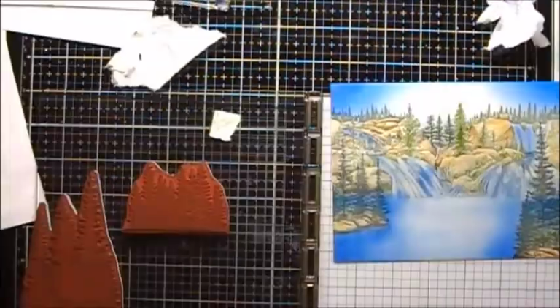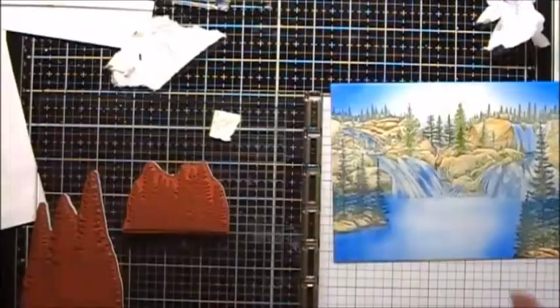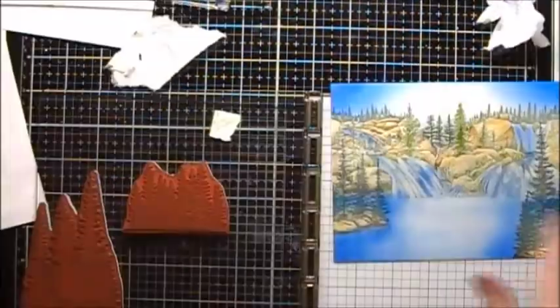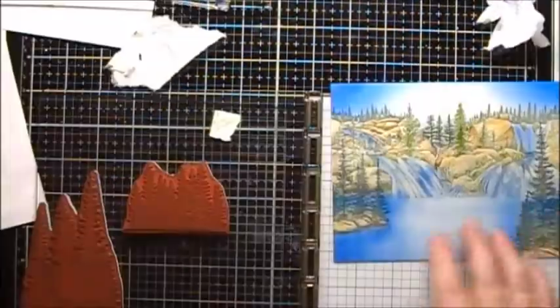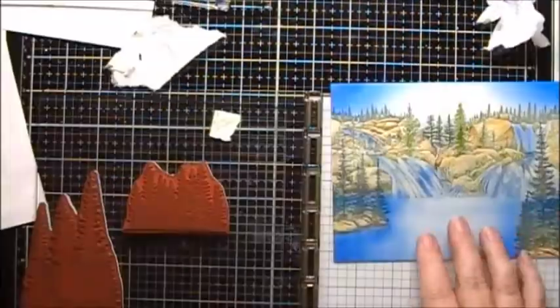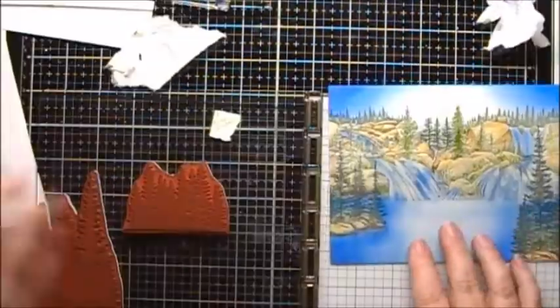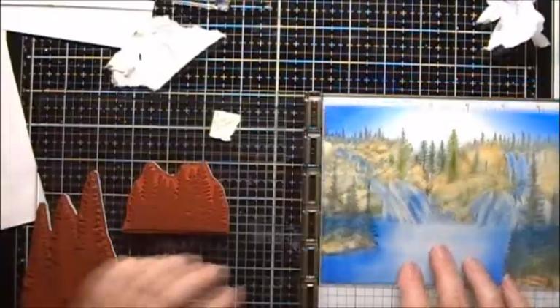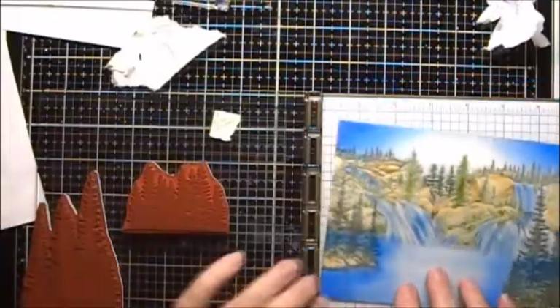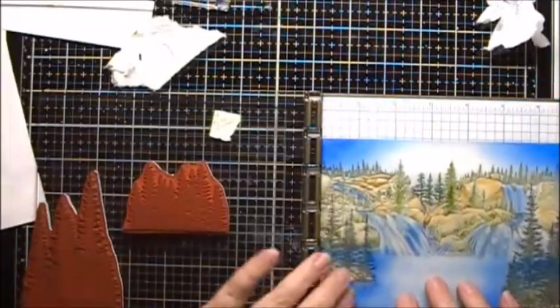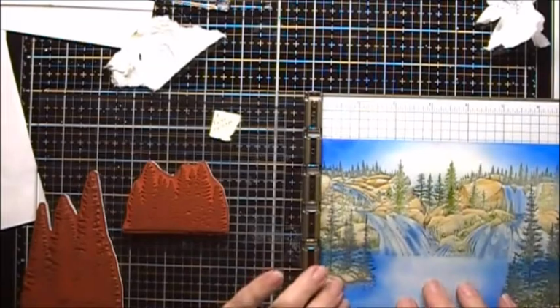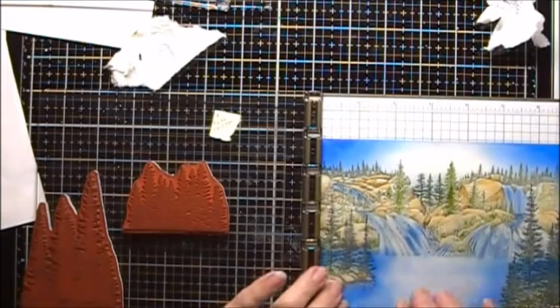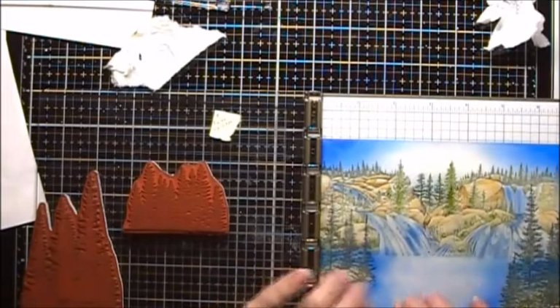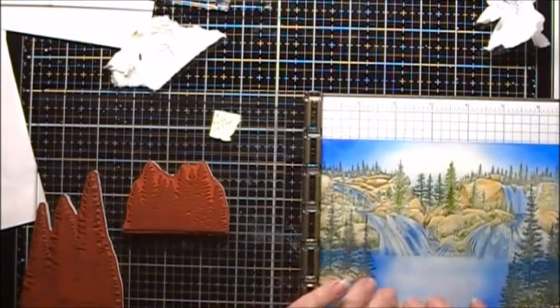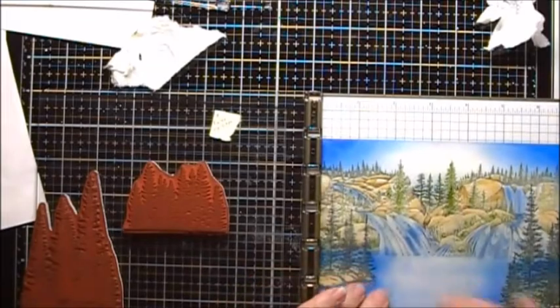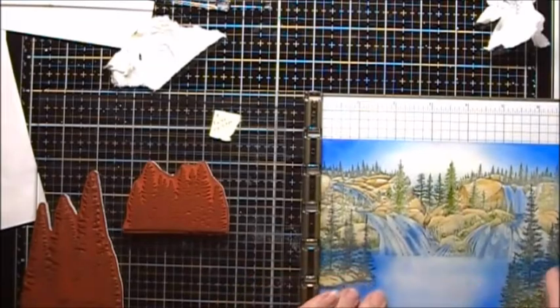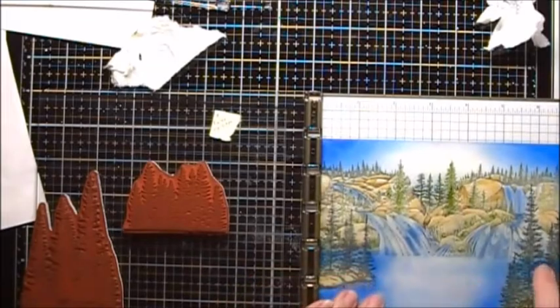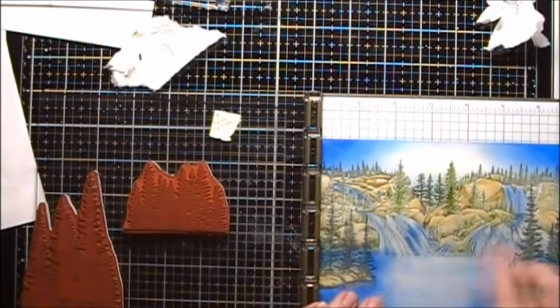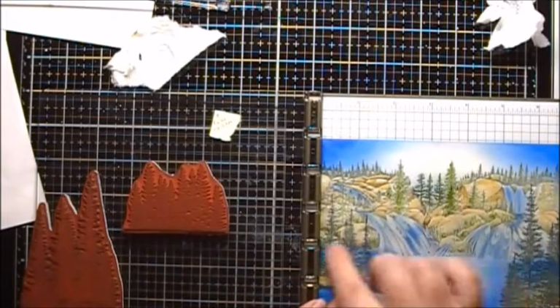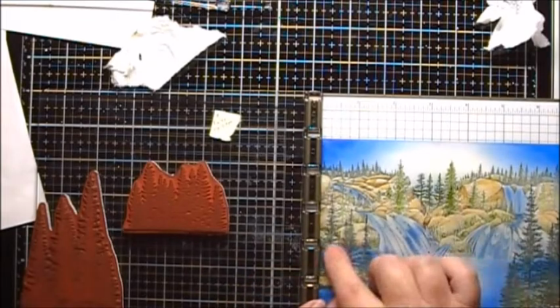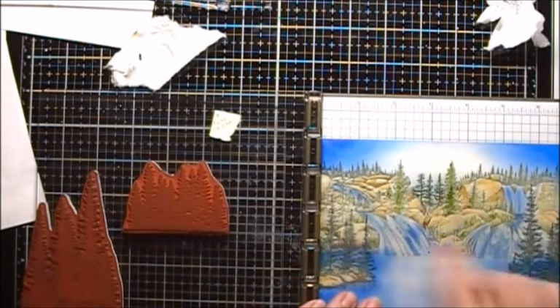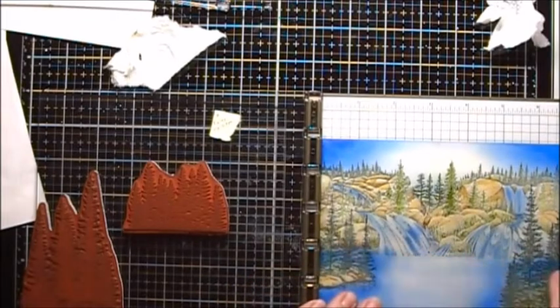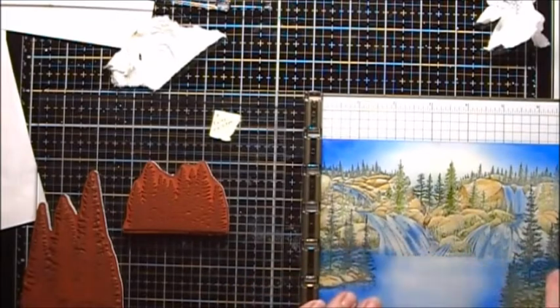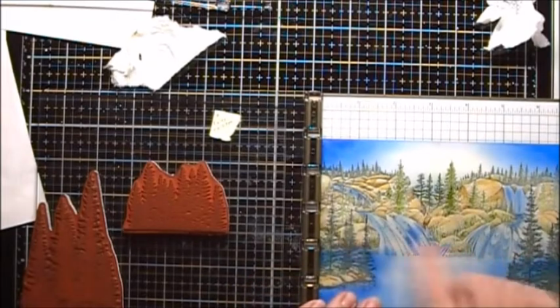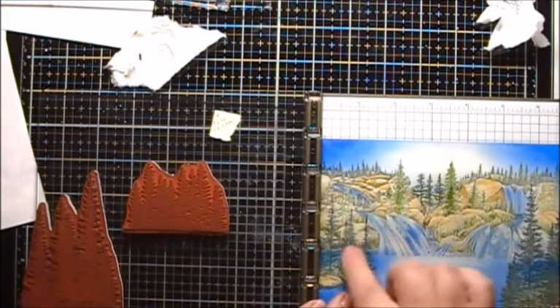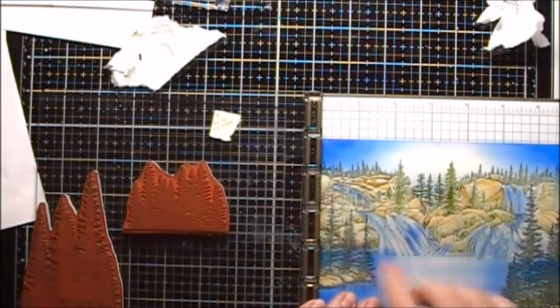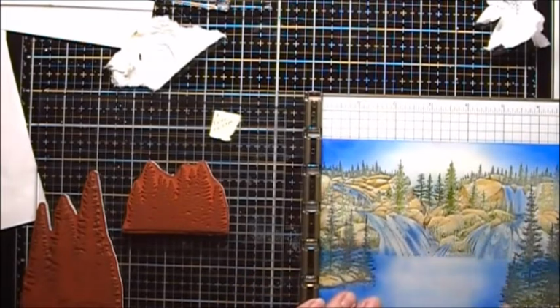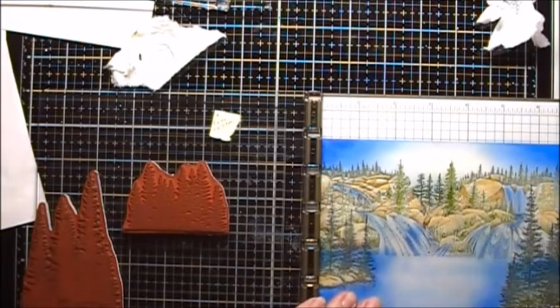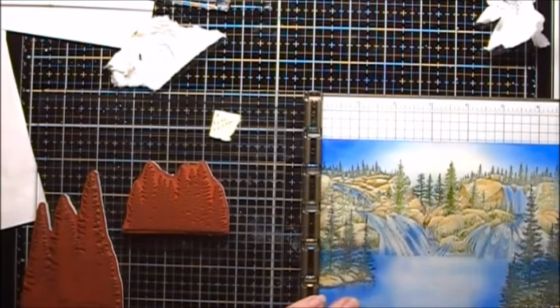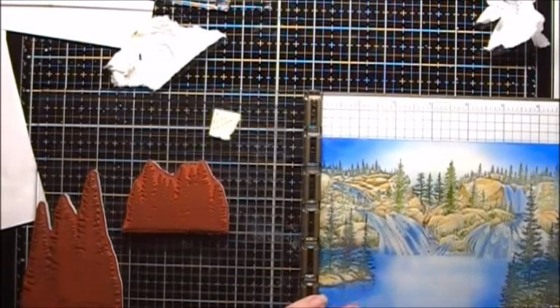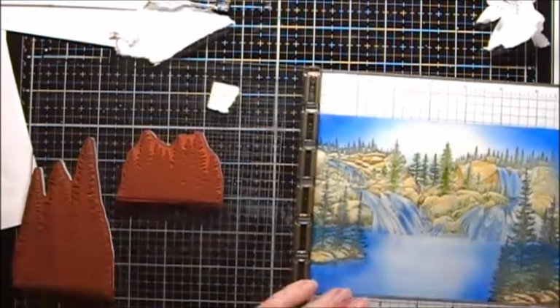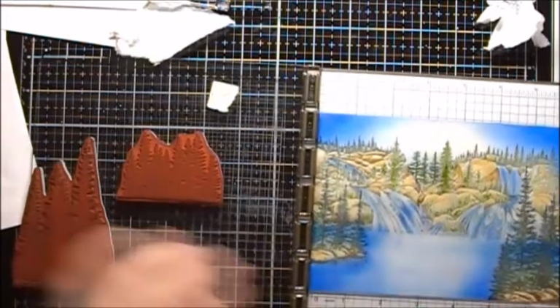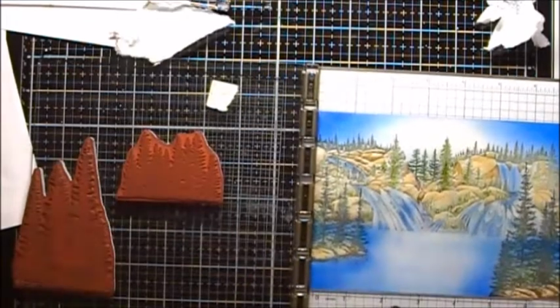Now I'm going to go back in and re-stamp these bottom trees here.